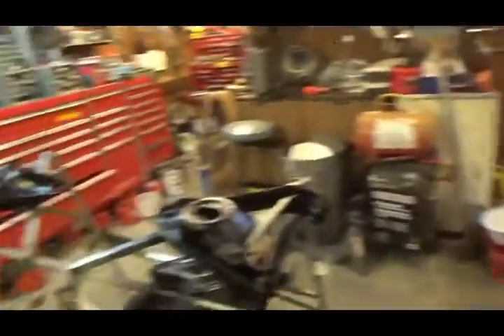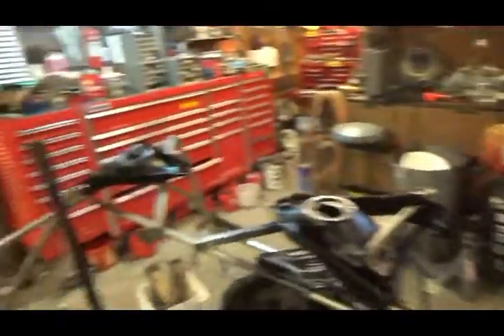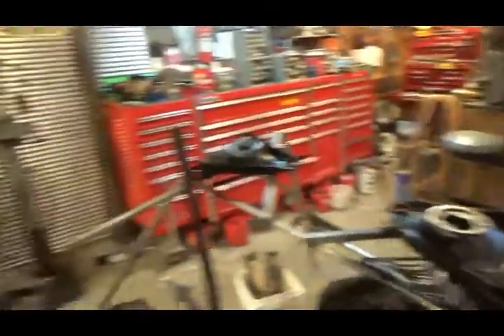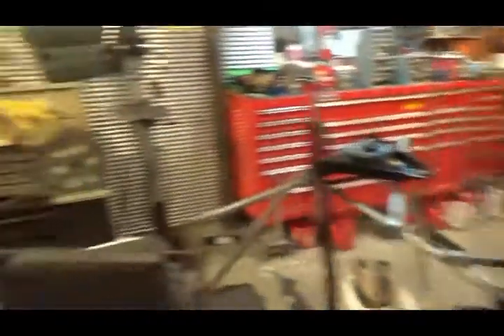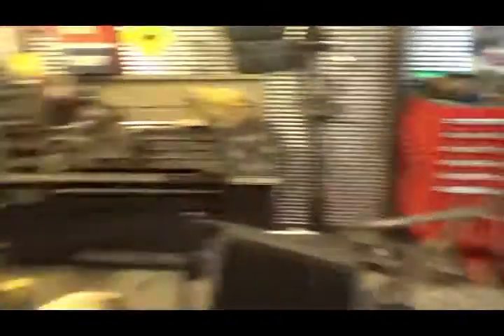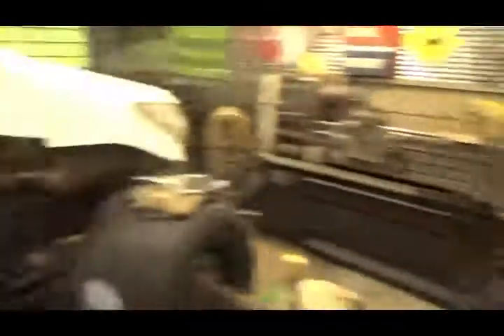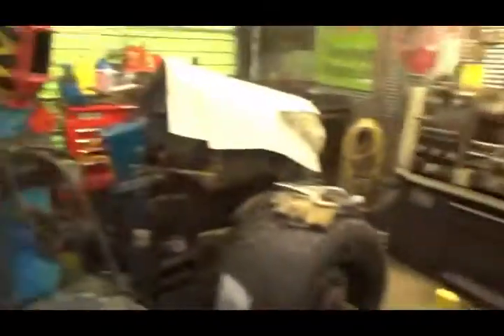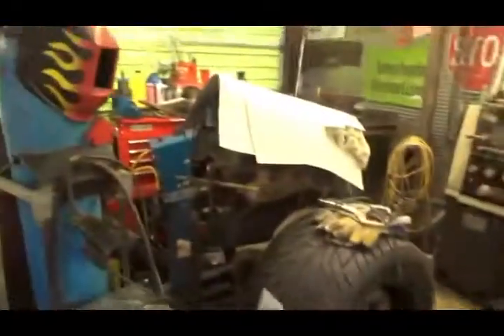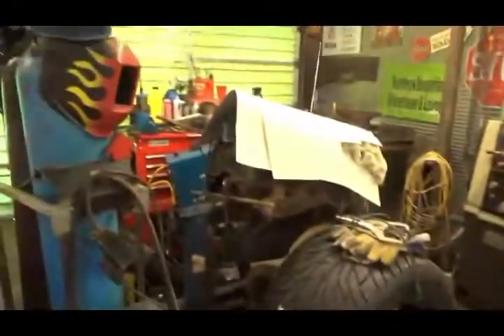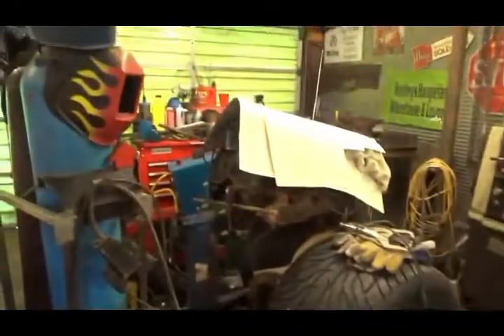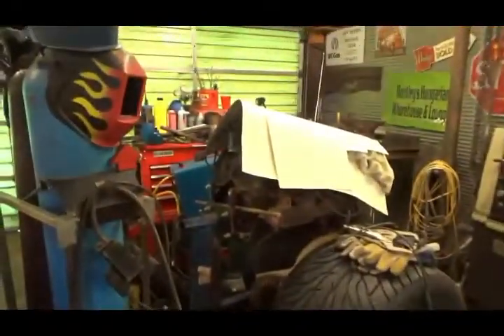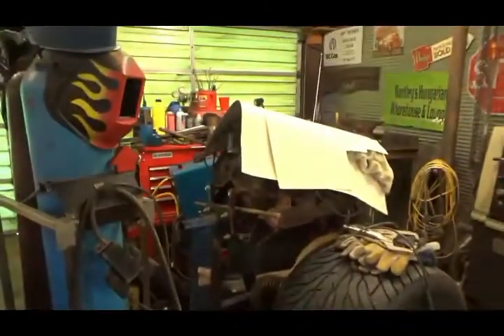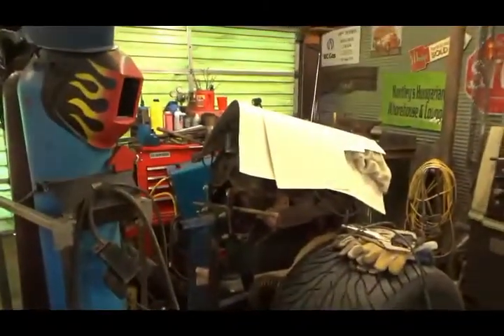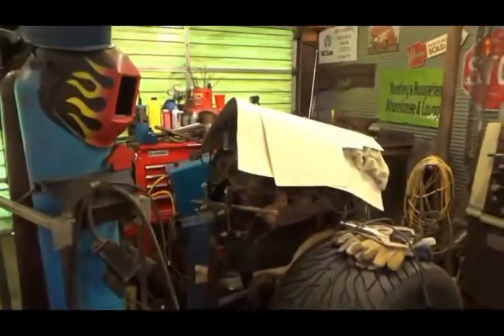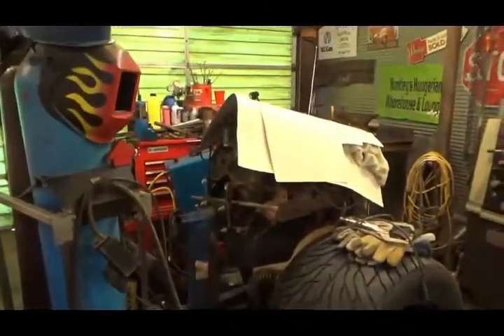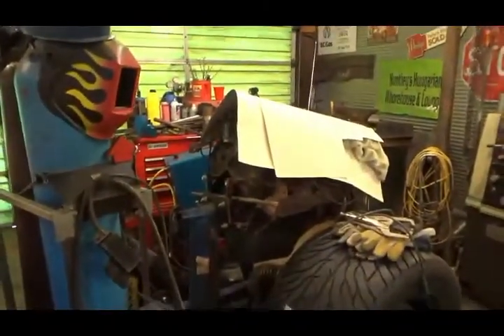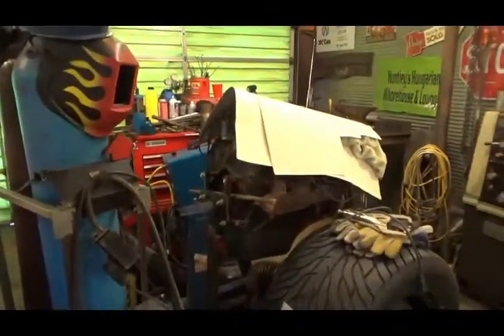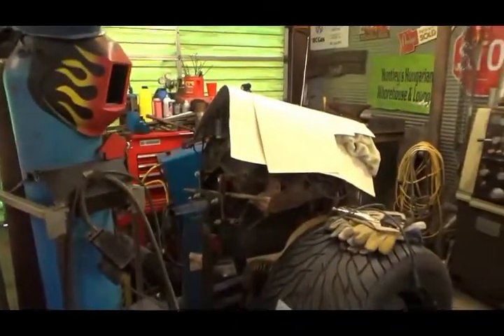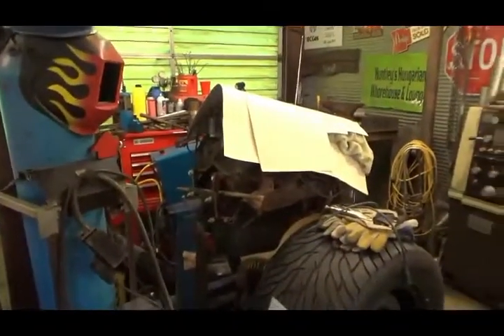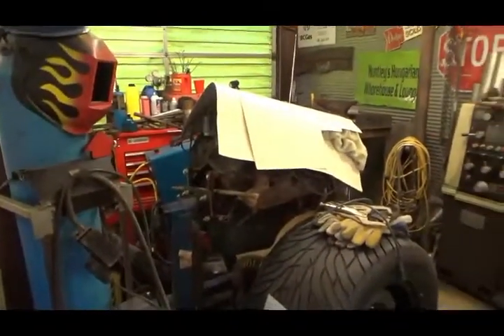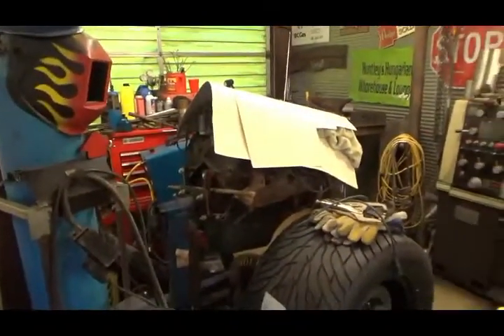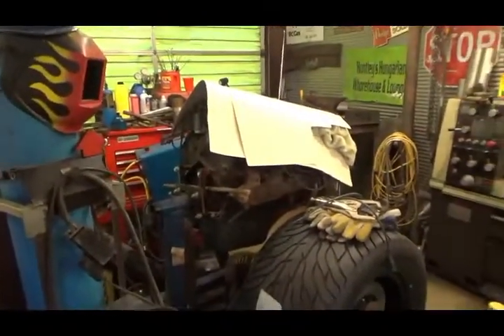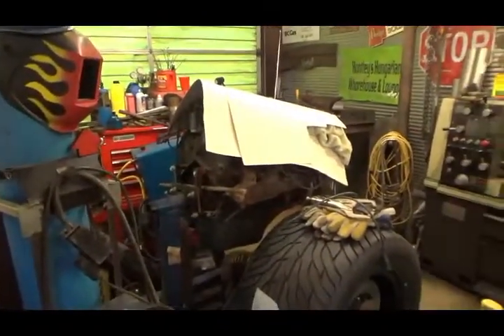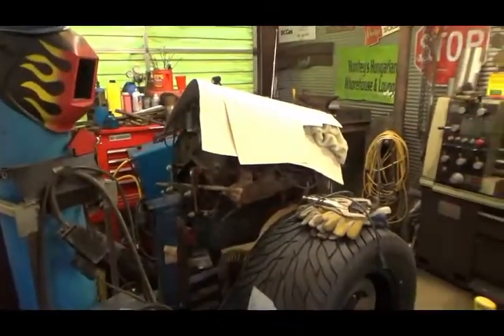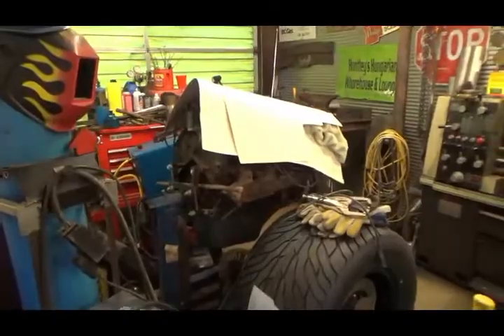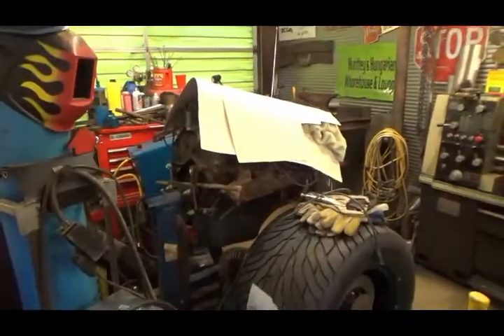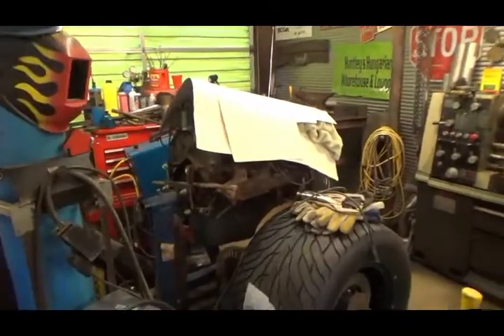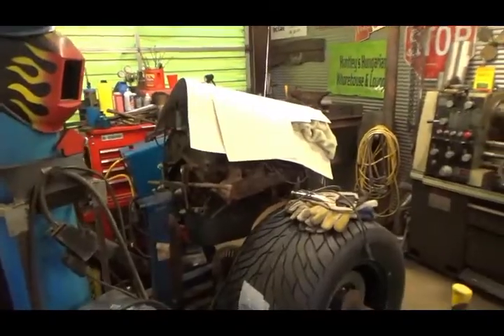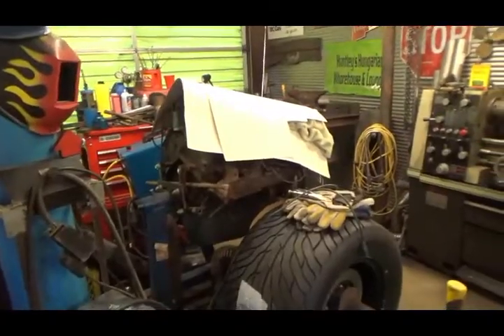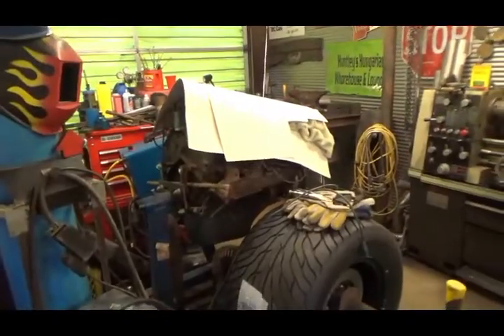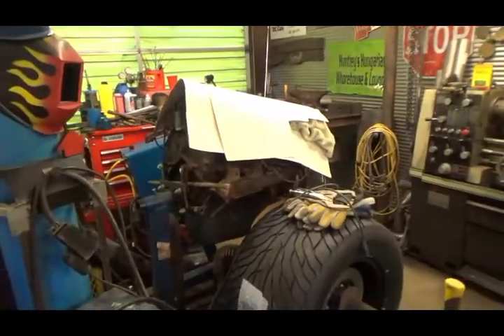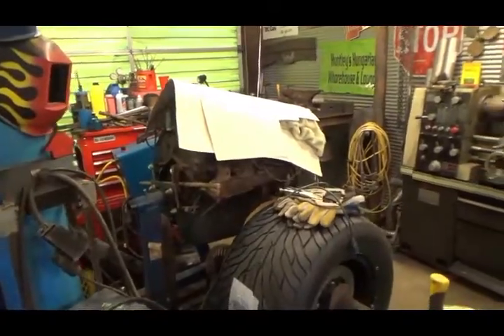And then I can test fit that big baby into it and make the motor mounts.